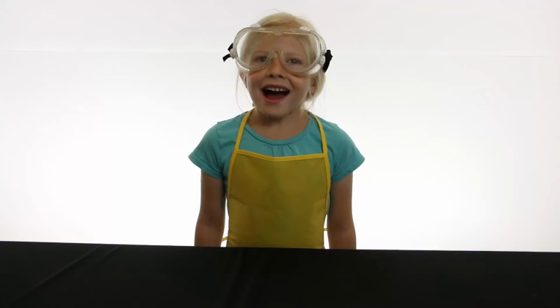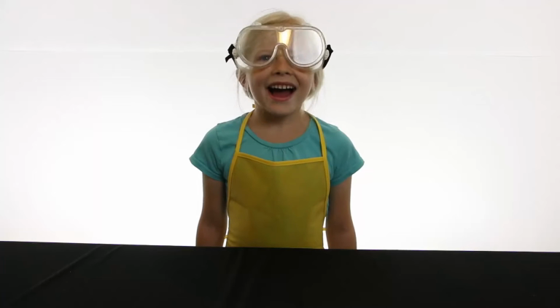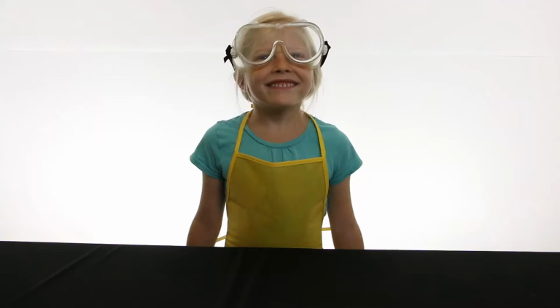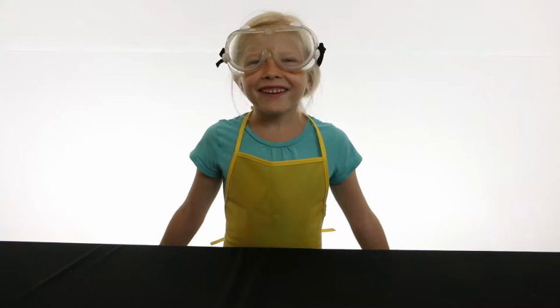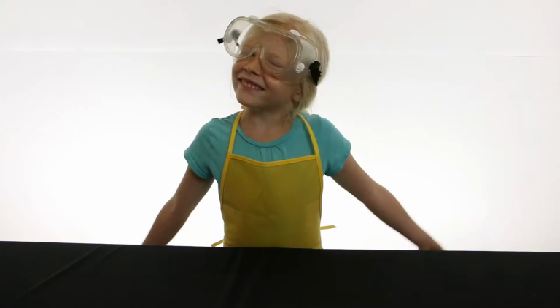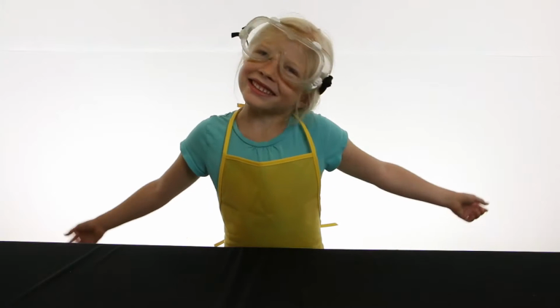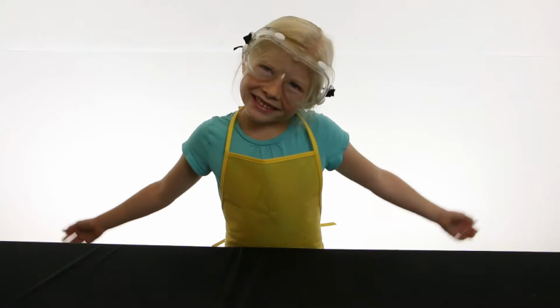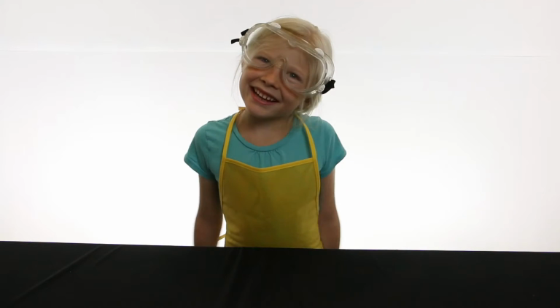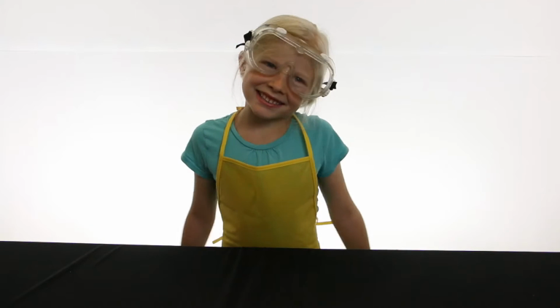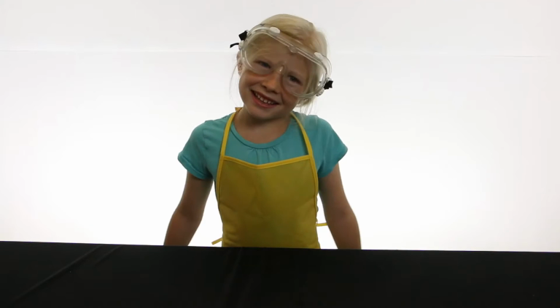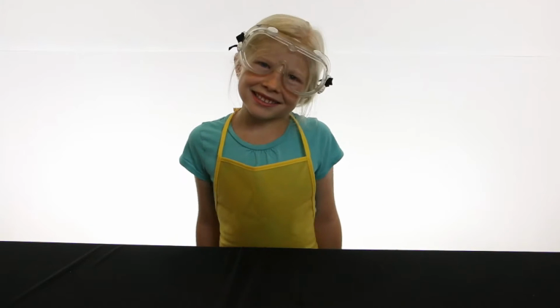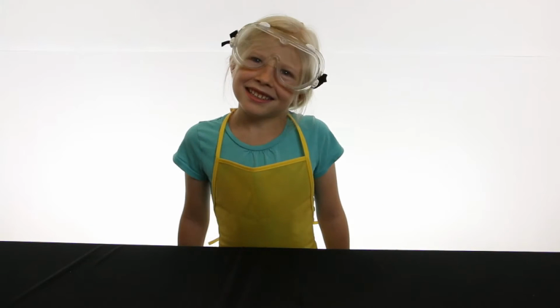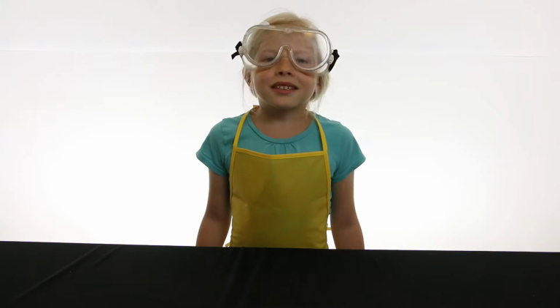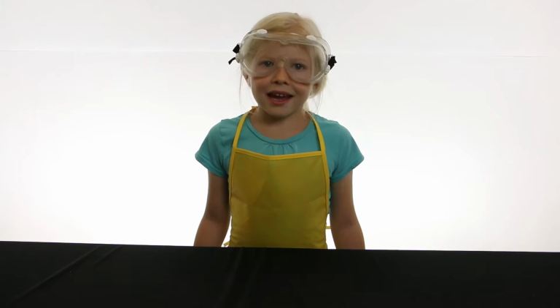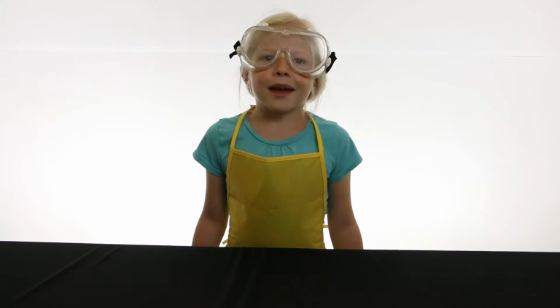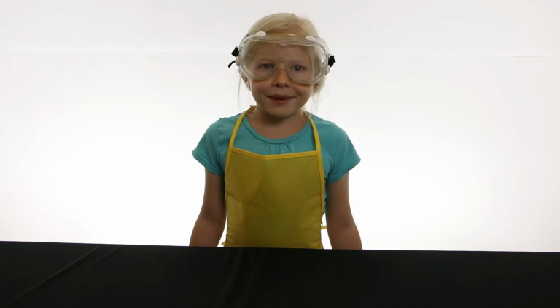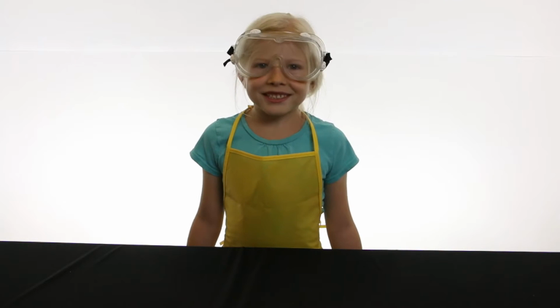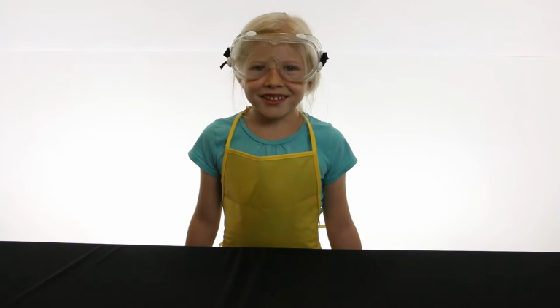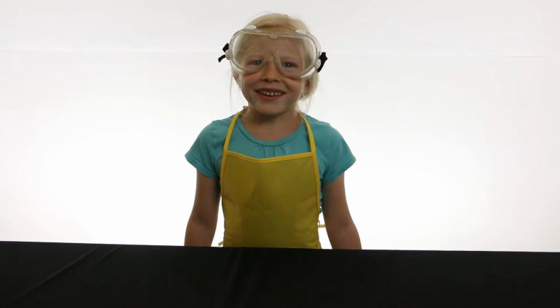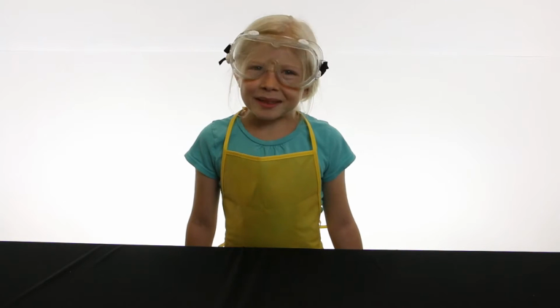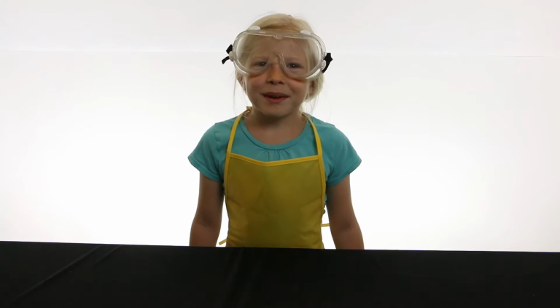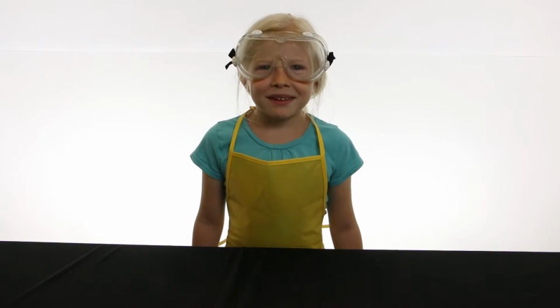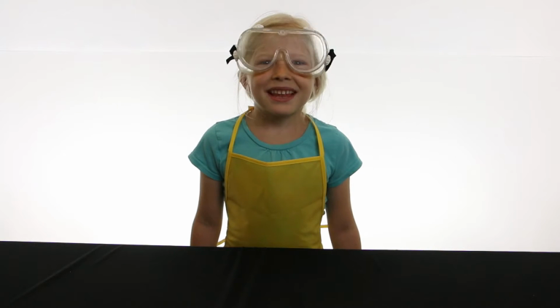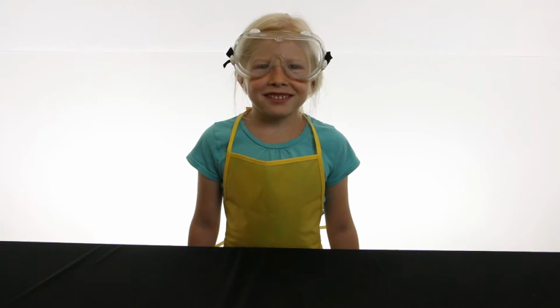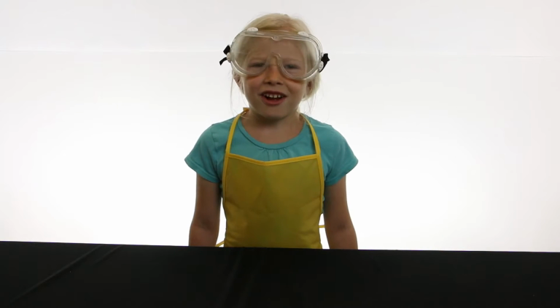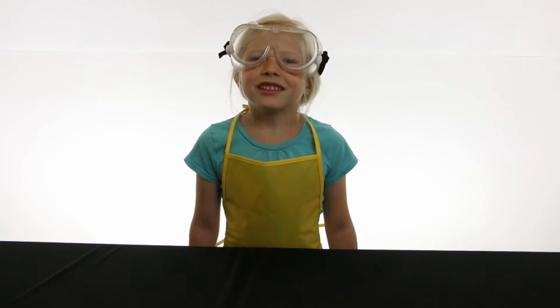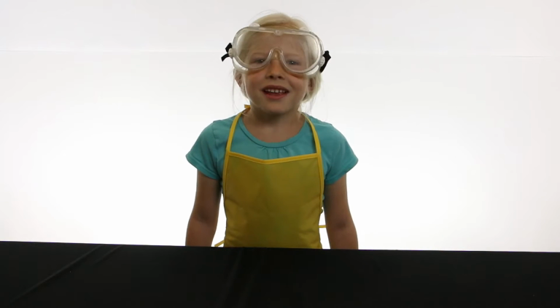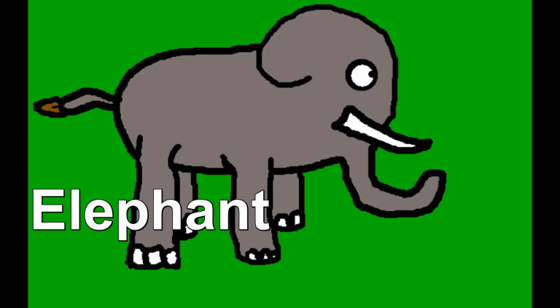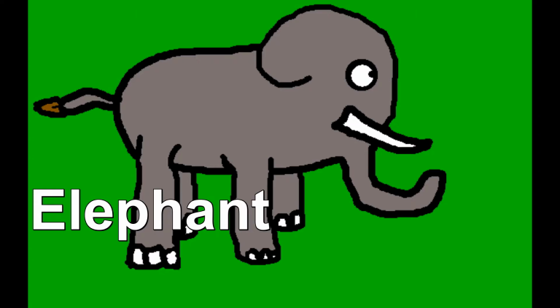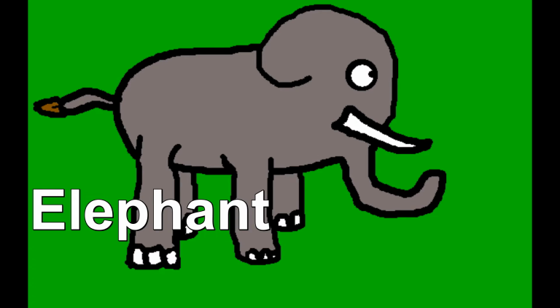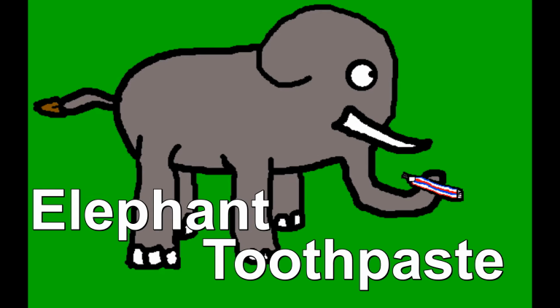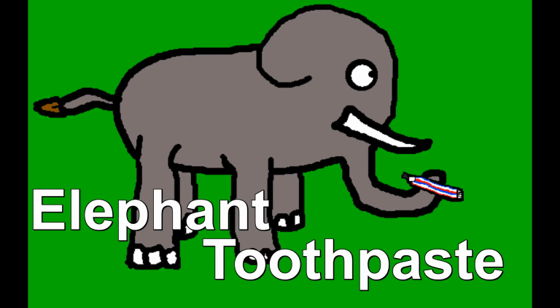Hi, welcome to Science Kids. Today I'm going to show you an experiment that's called Elephant Toothpaste.